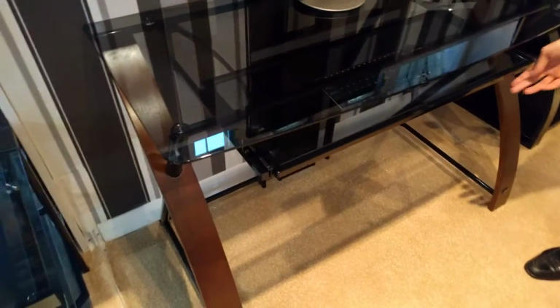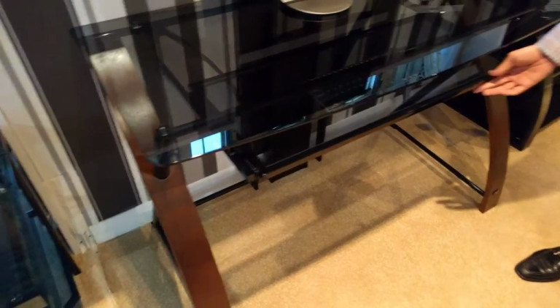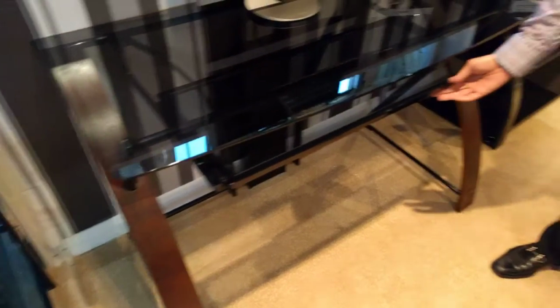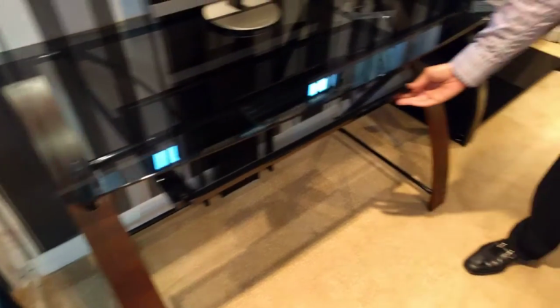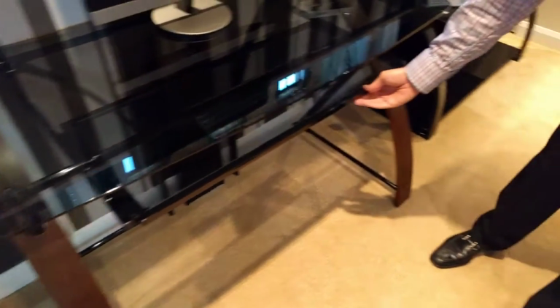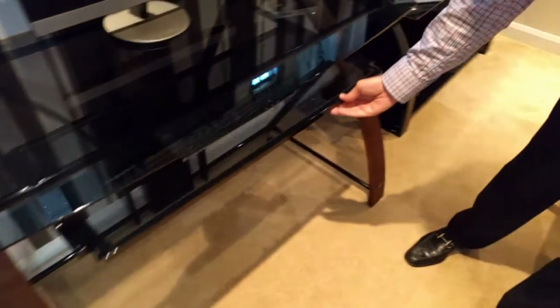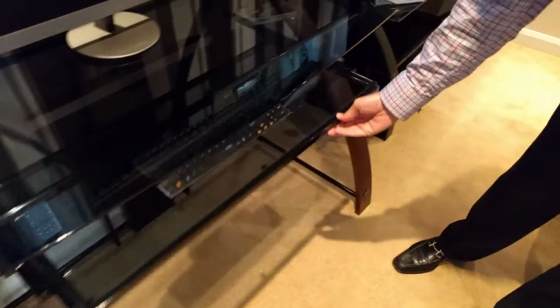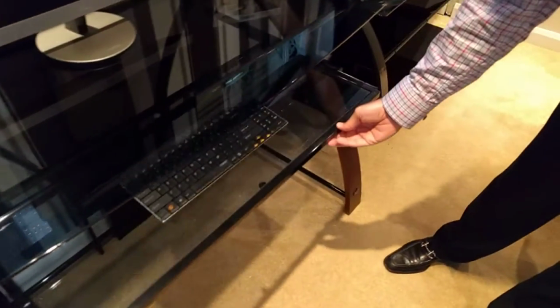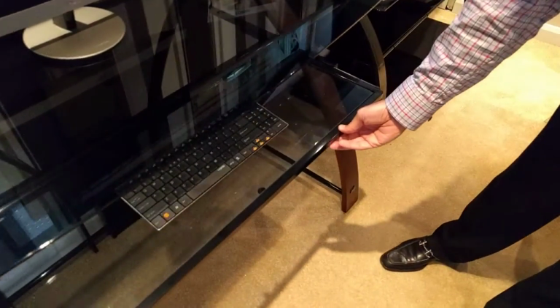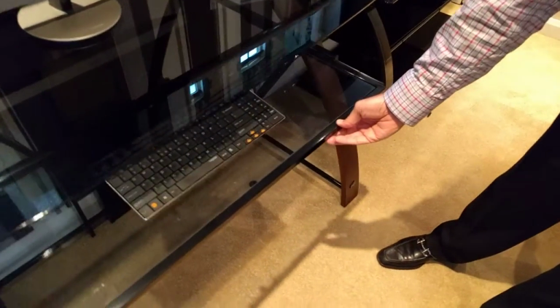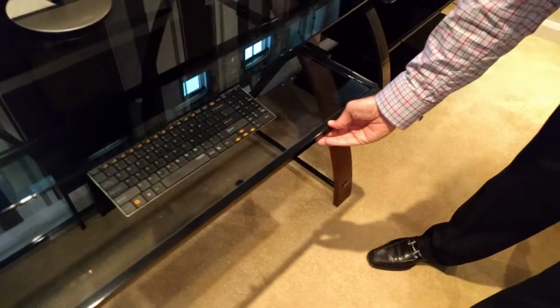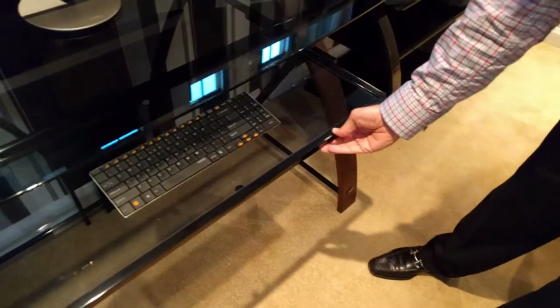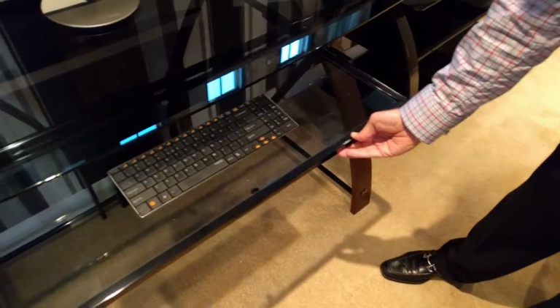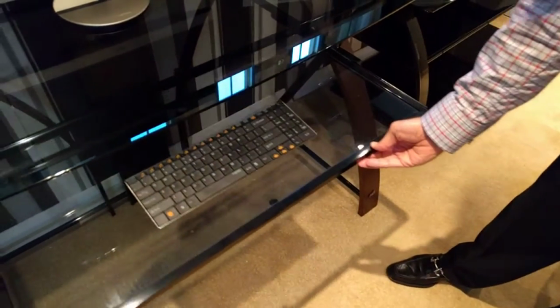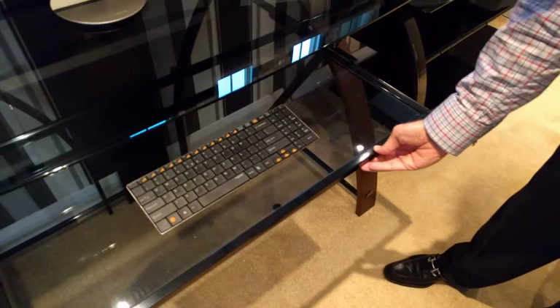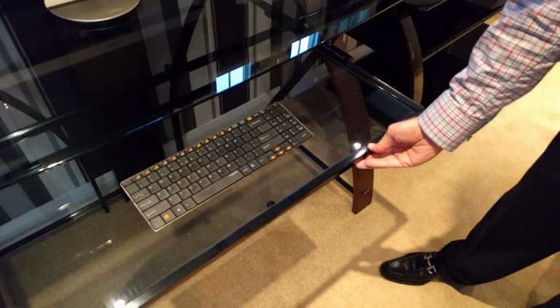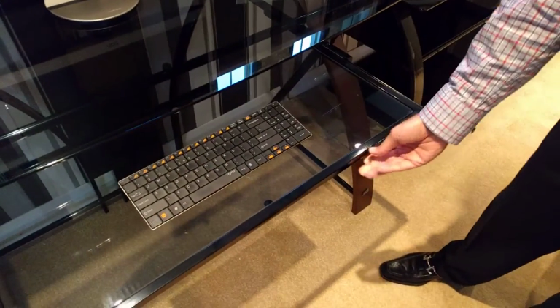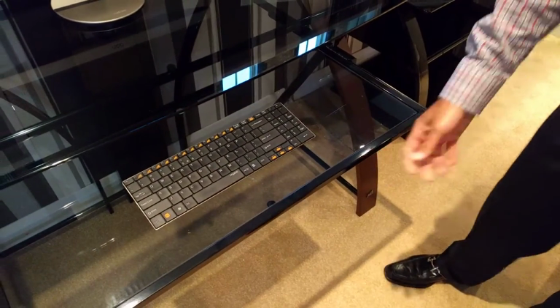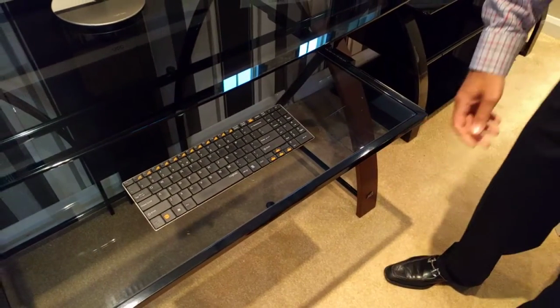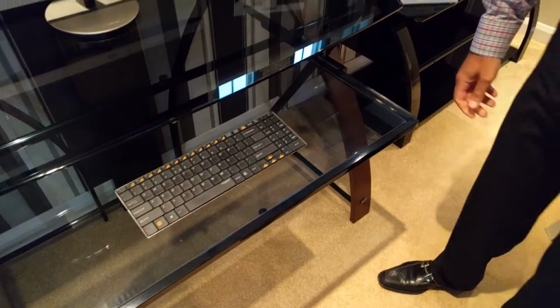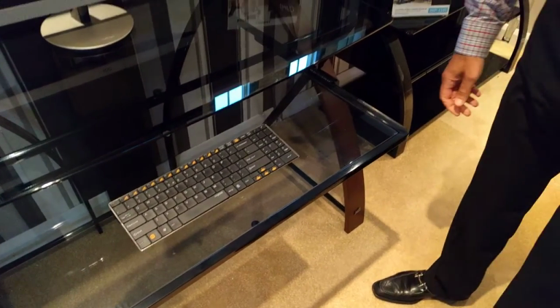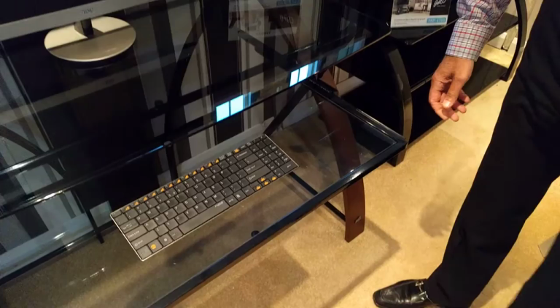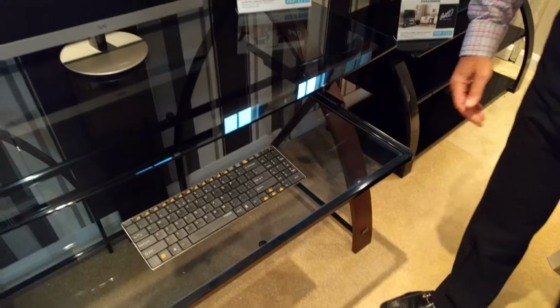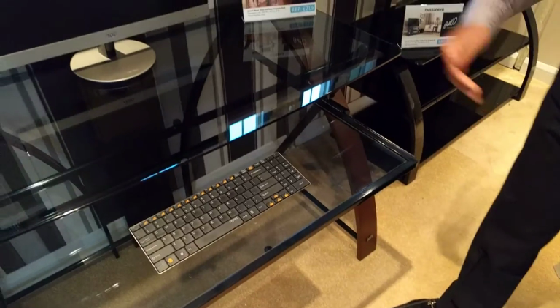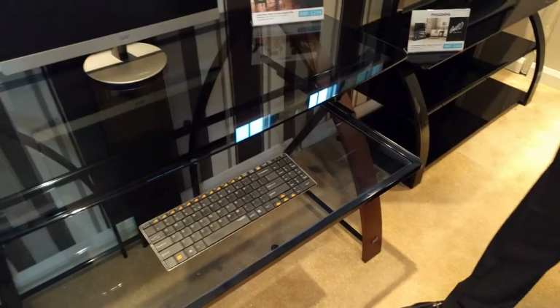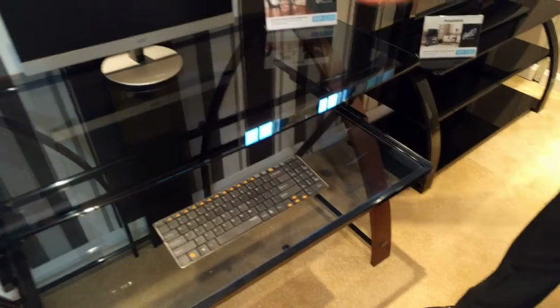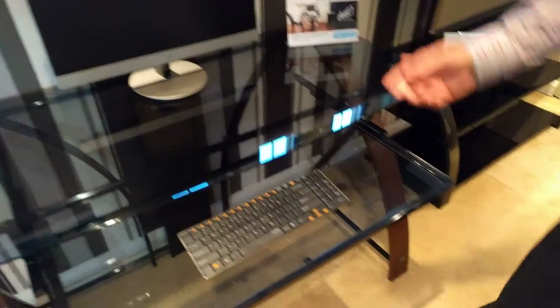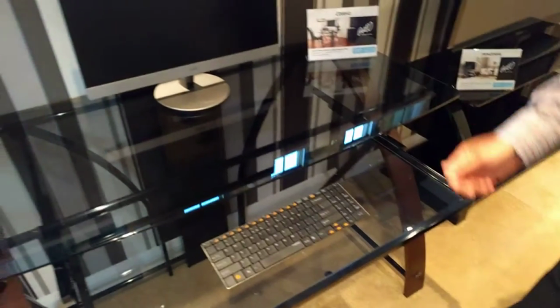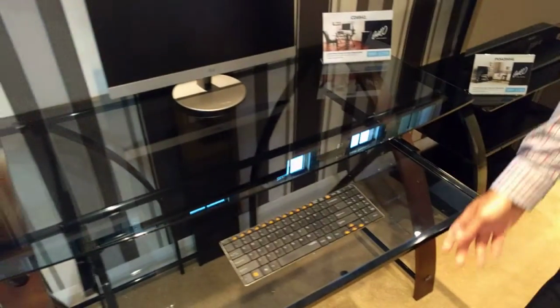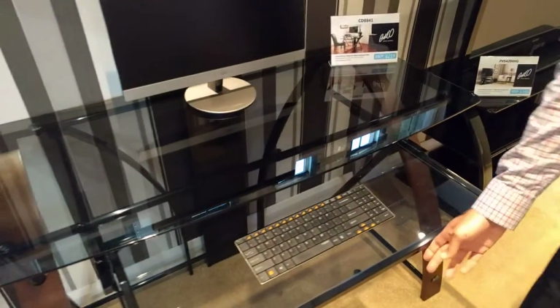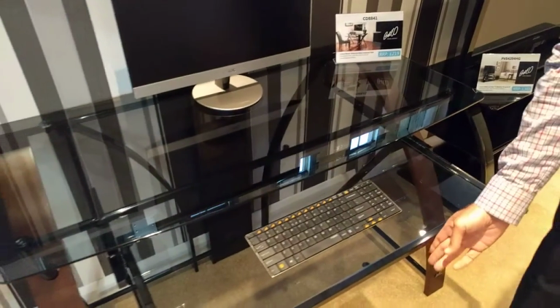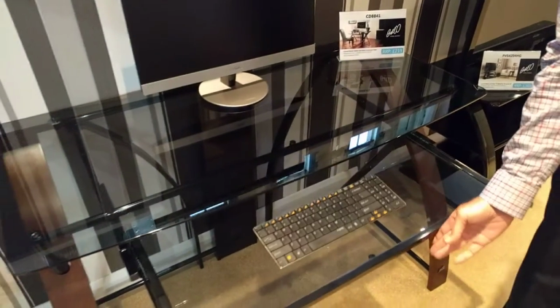It has a pull out keyboard tray and has fantastic cable management.